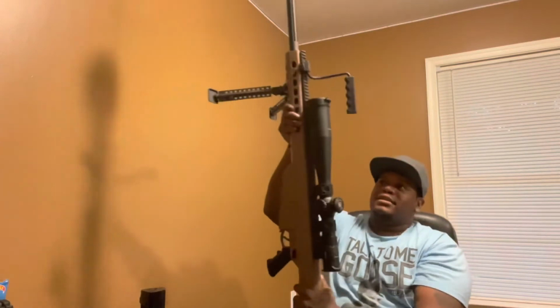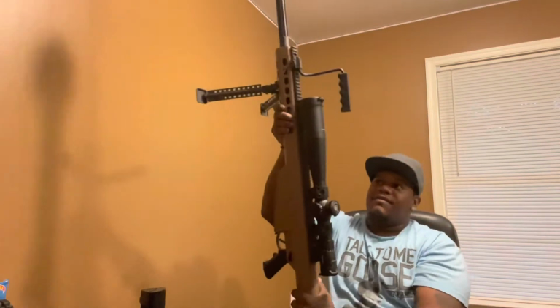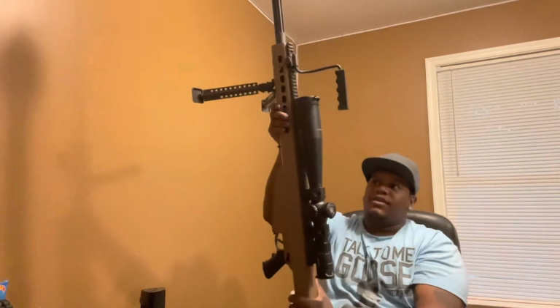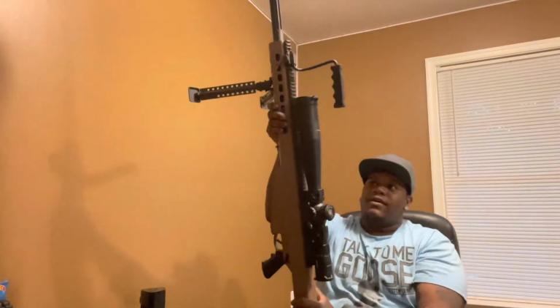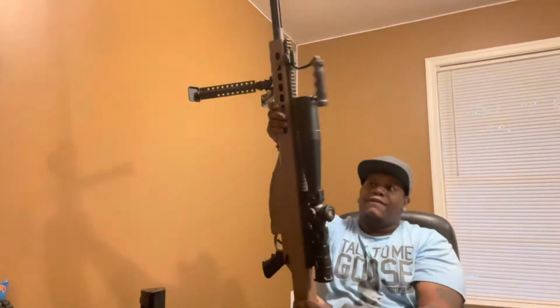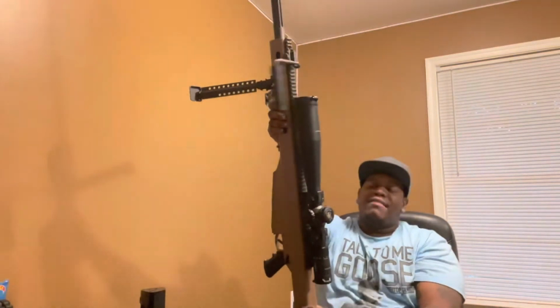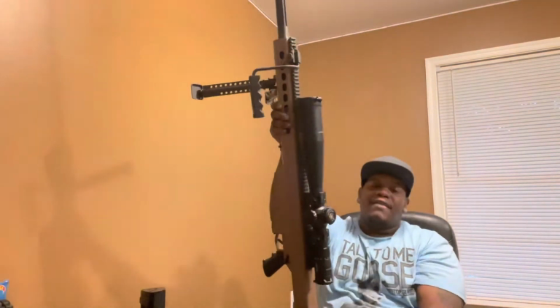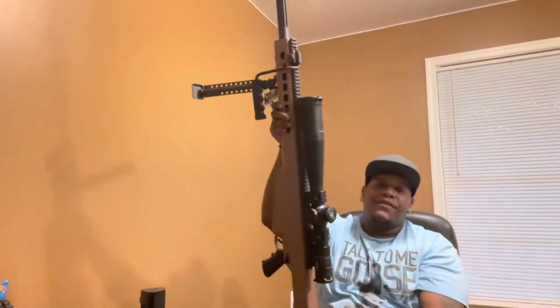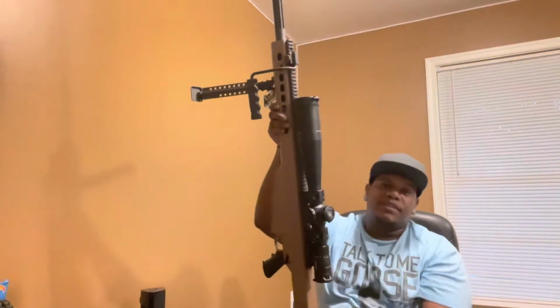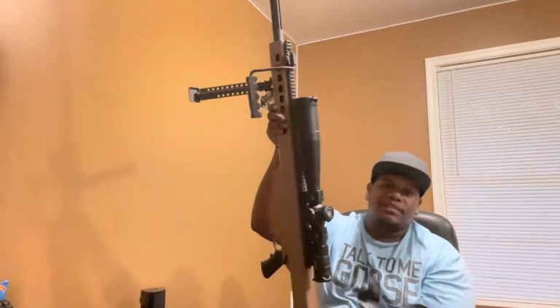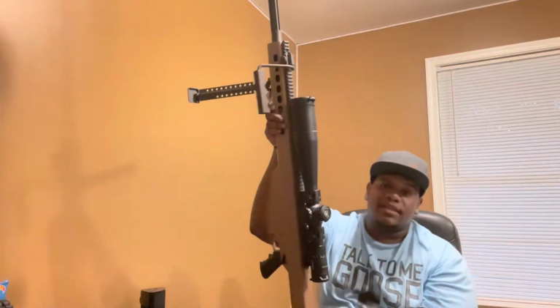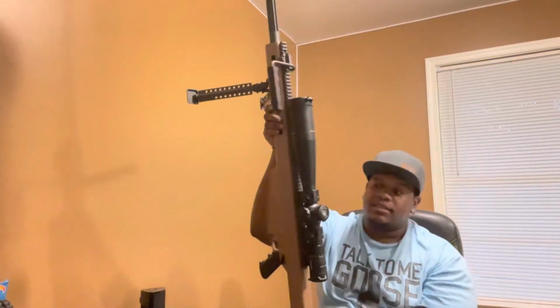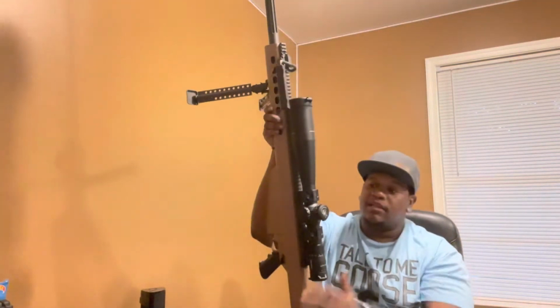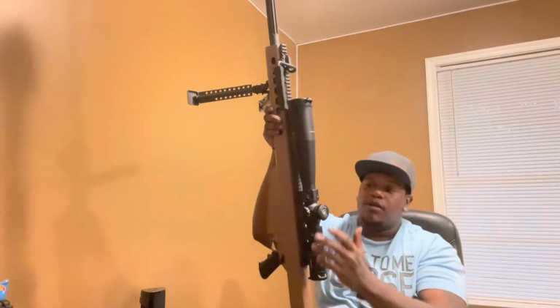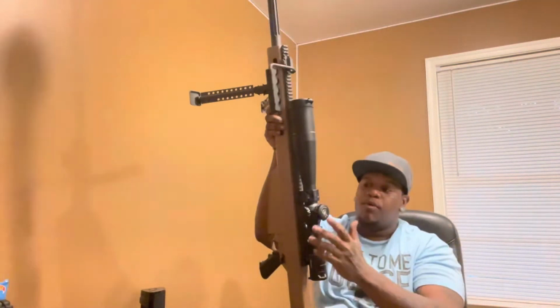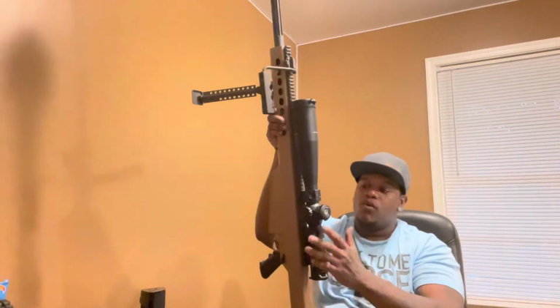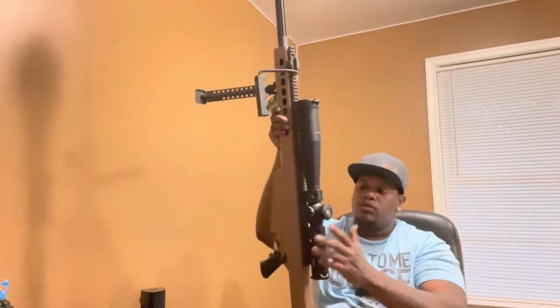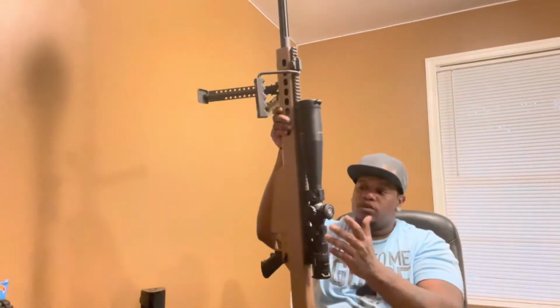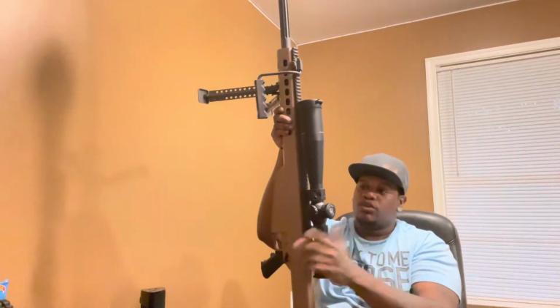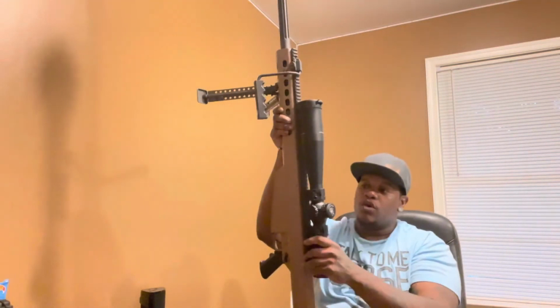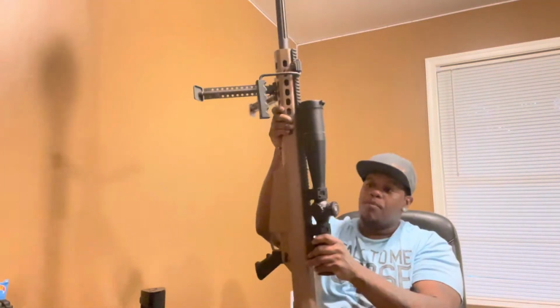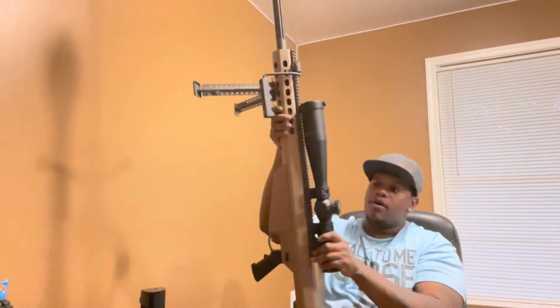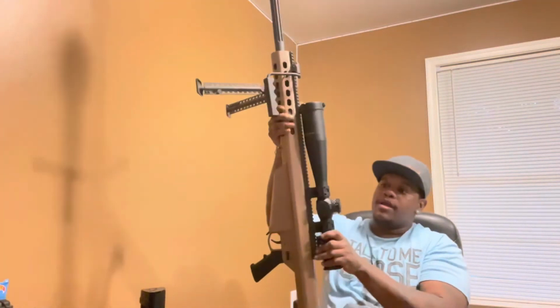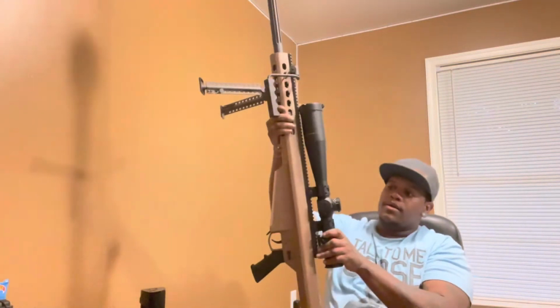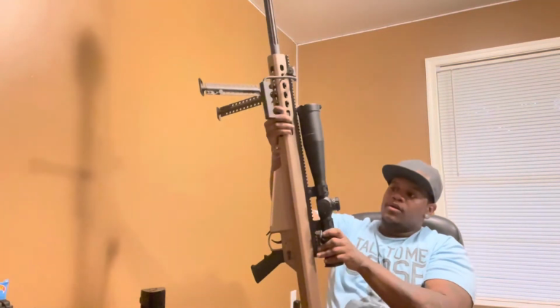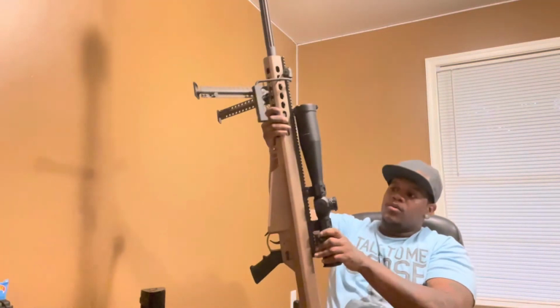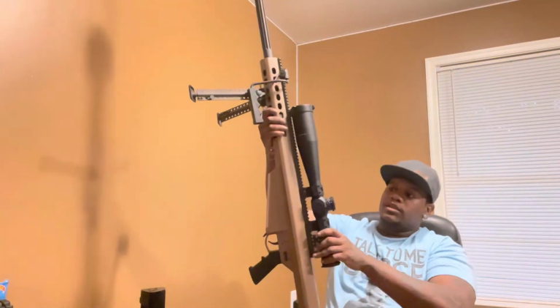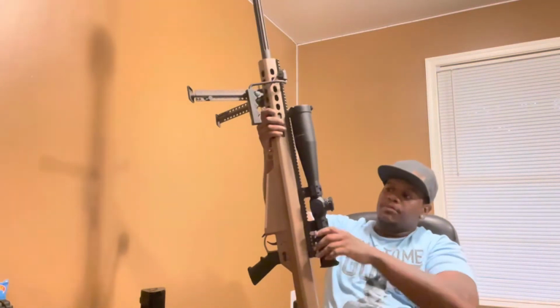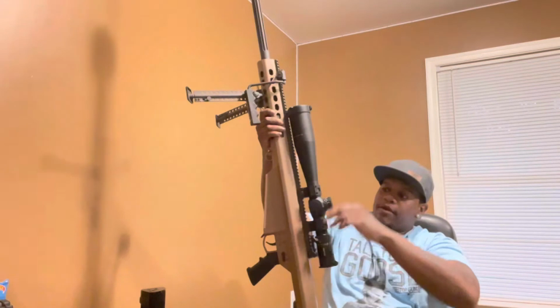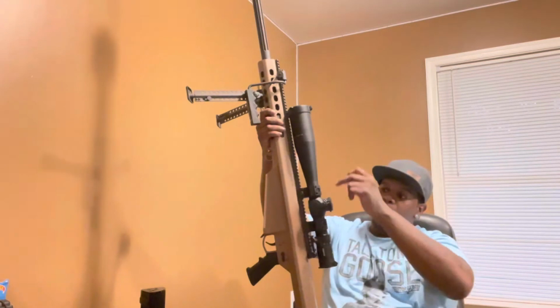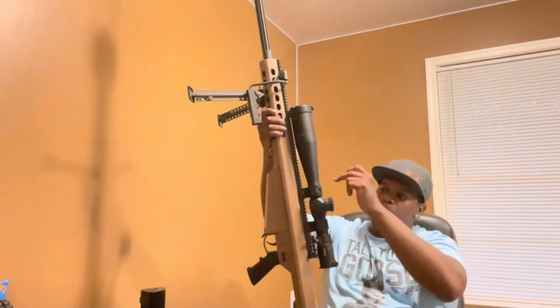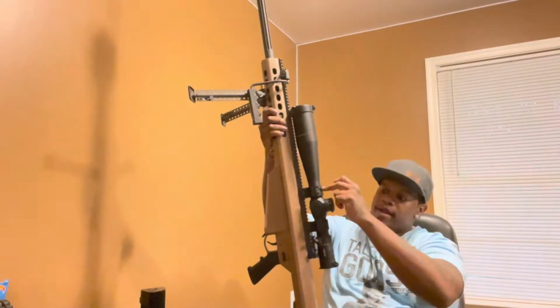It has a 7-35x56 Leupold scope on it with some Leupold rings.